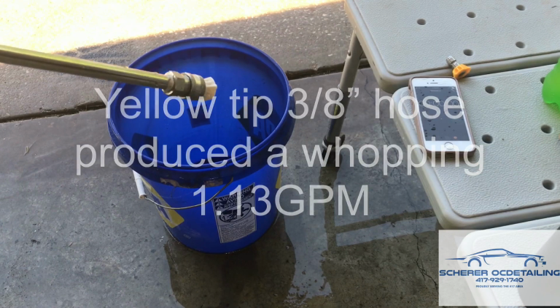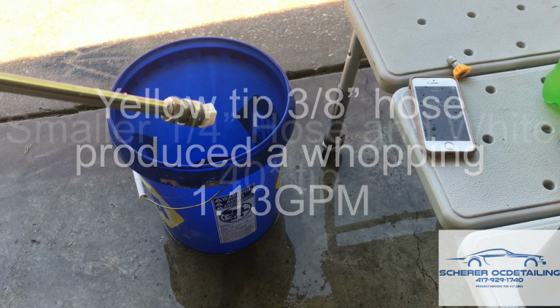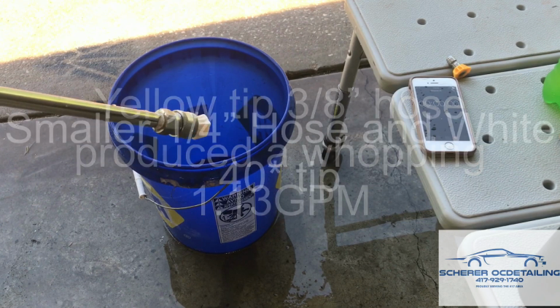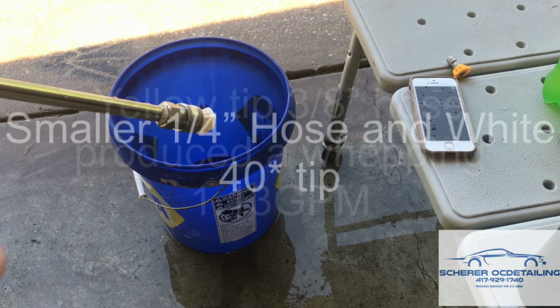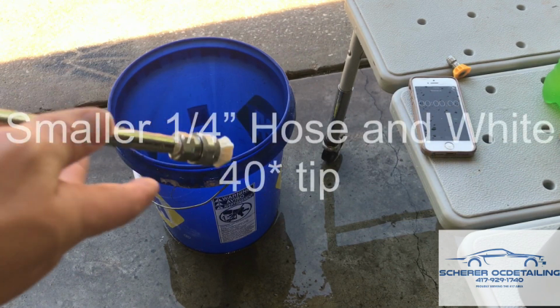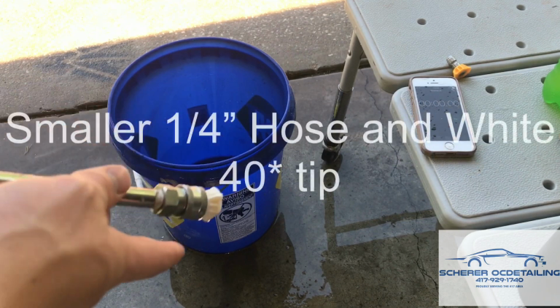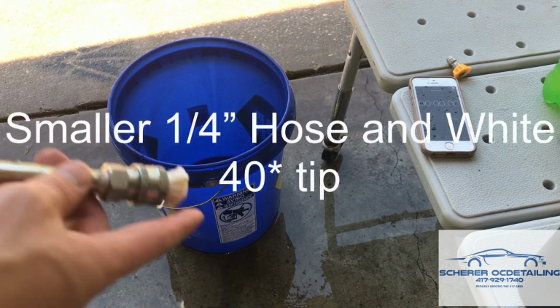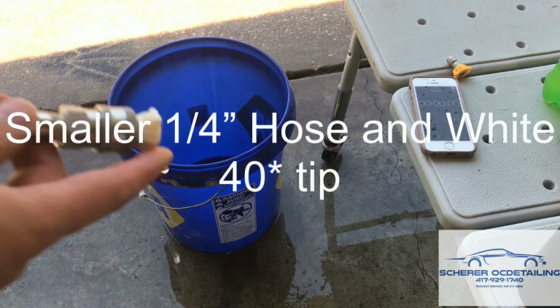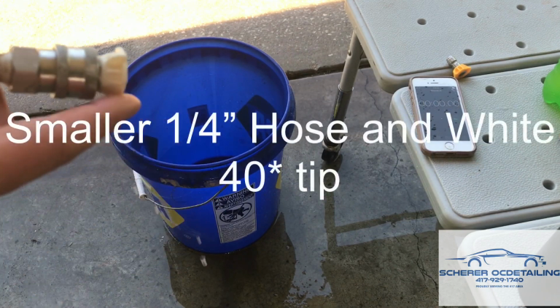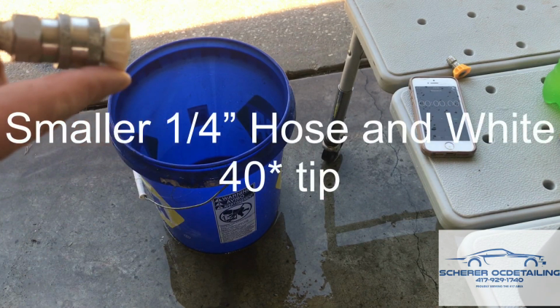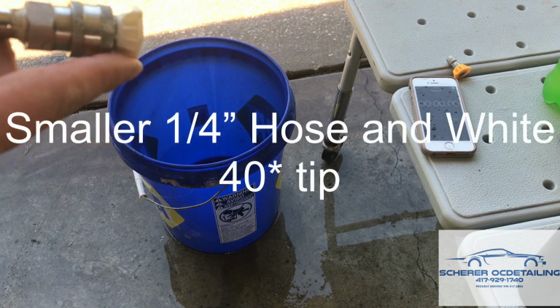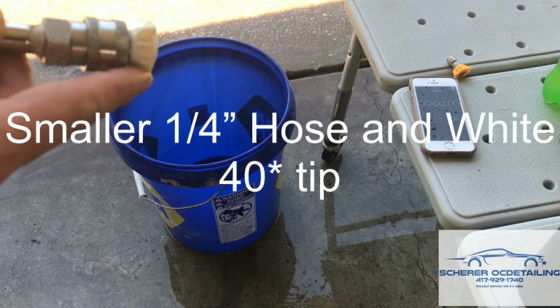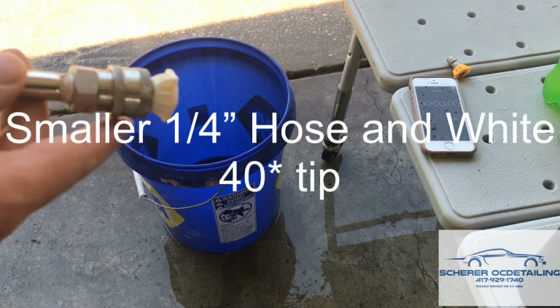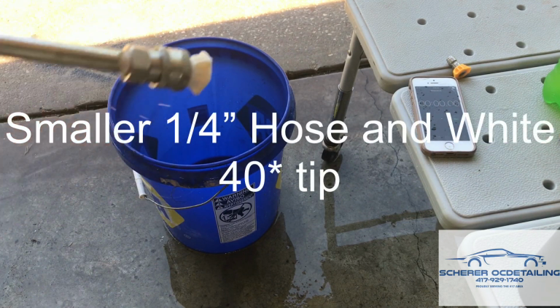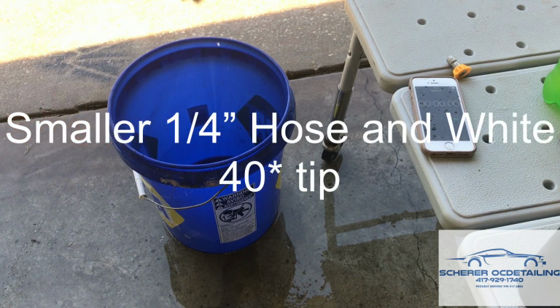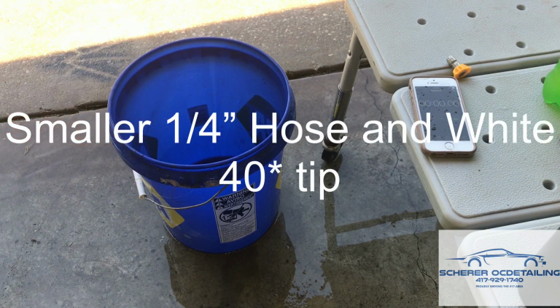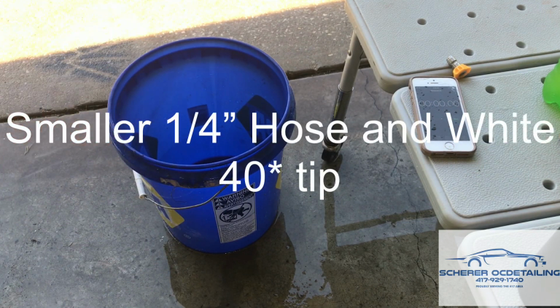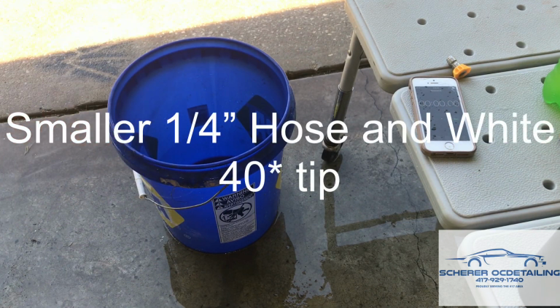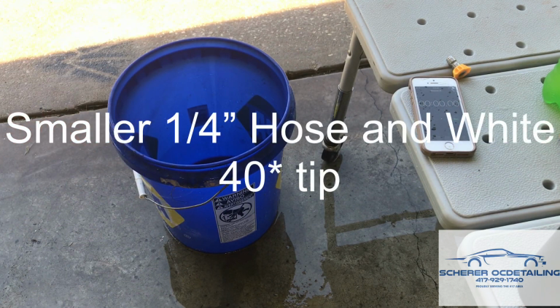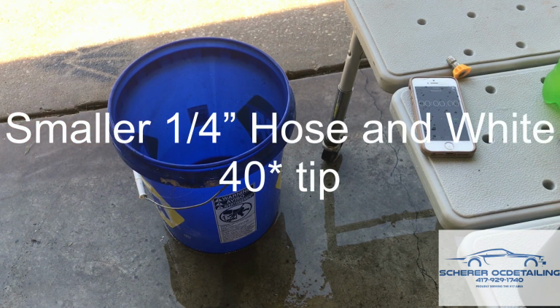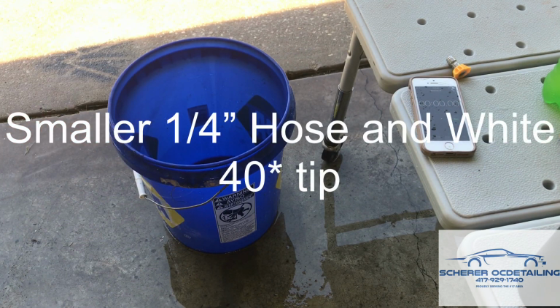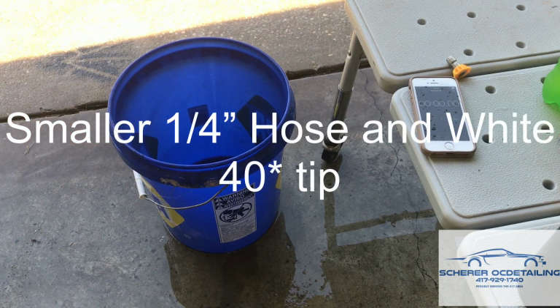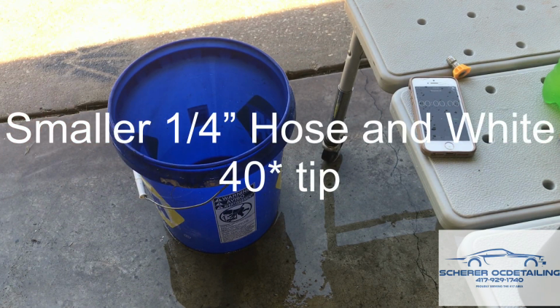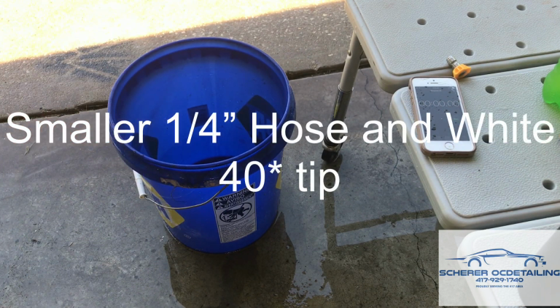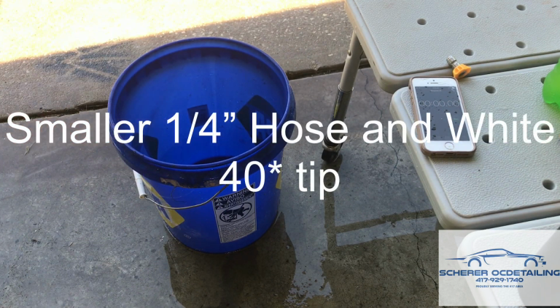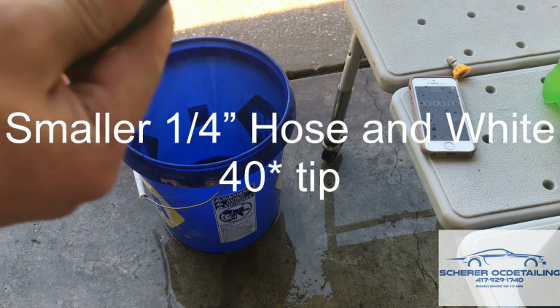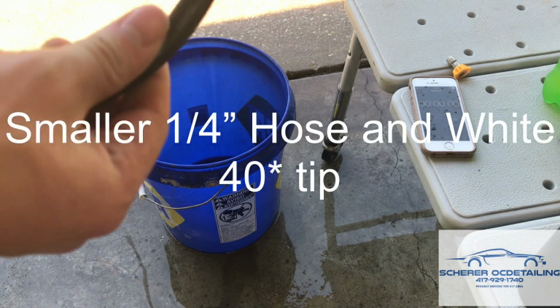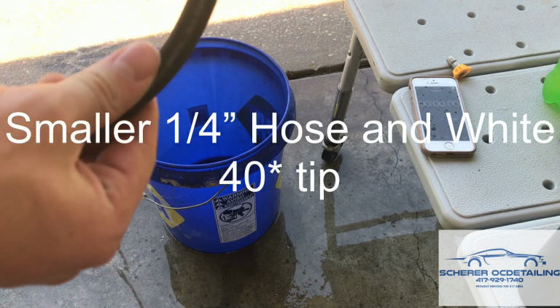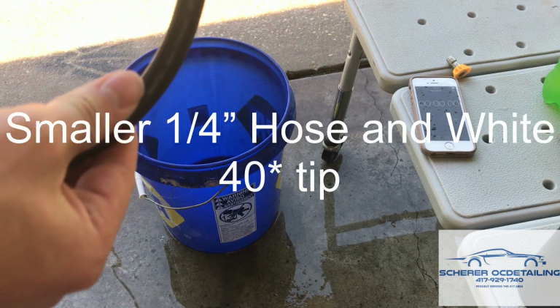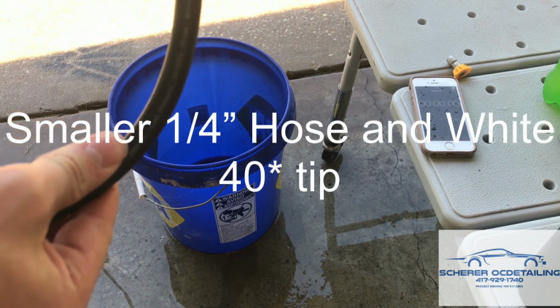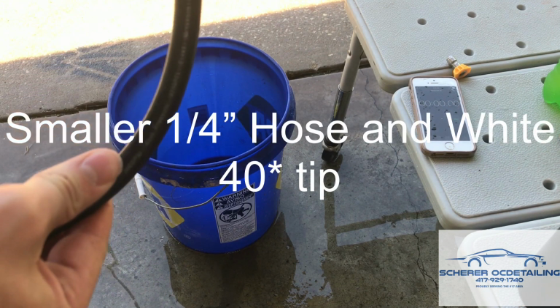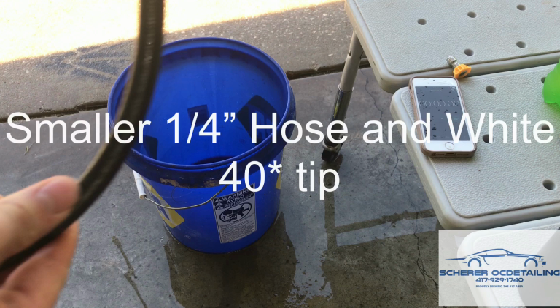Alright, here we've got the white tip and the 1/4 inch hose.